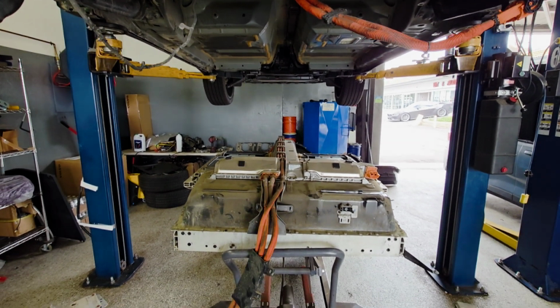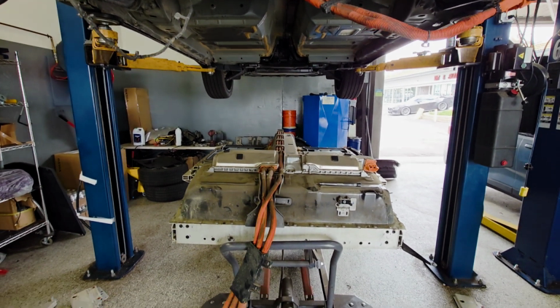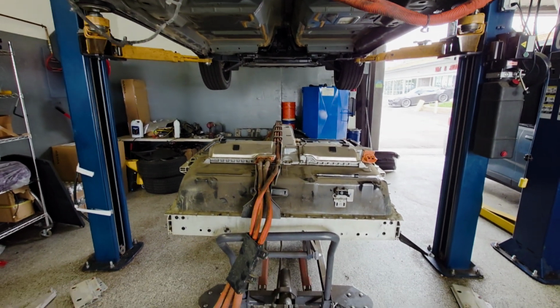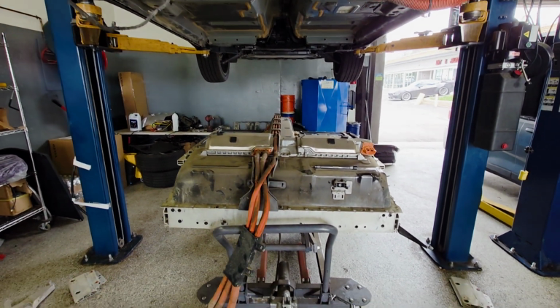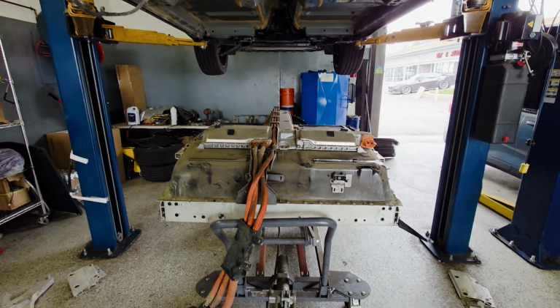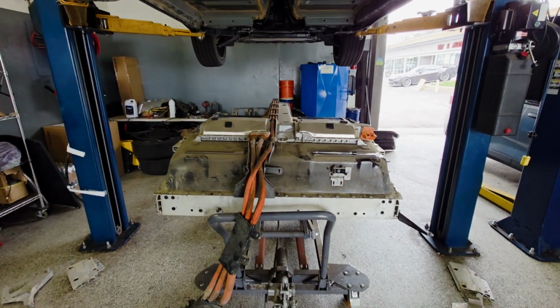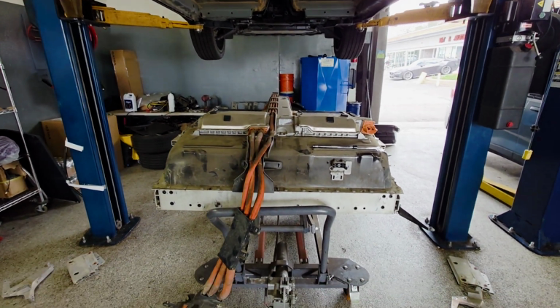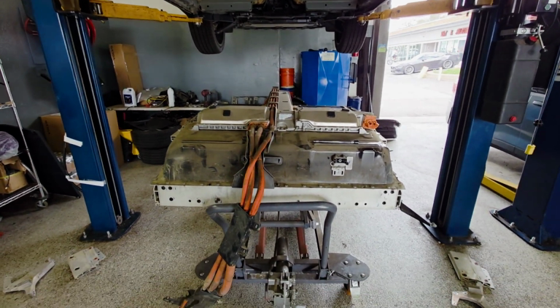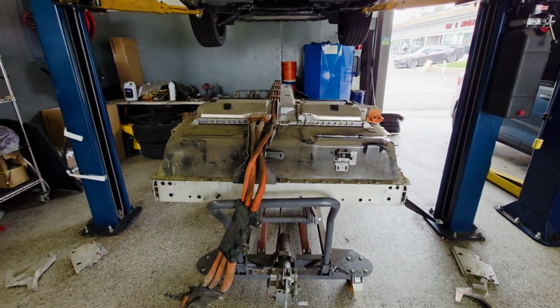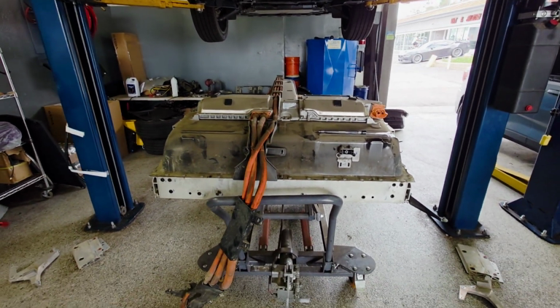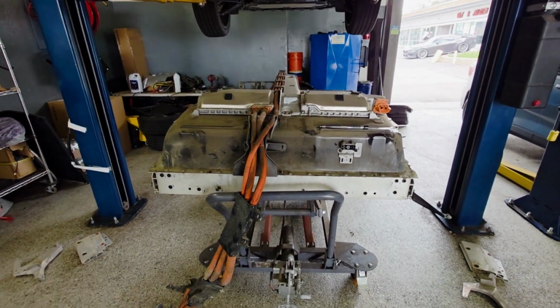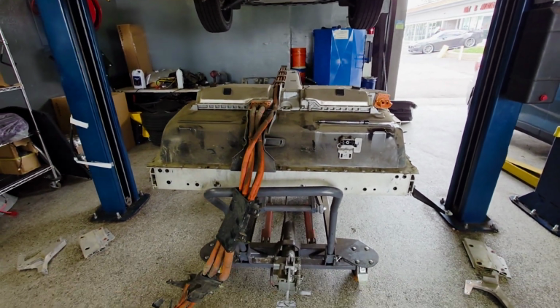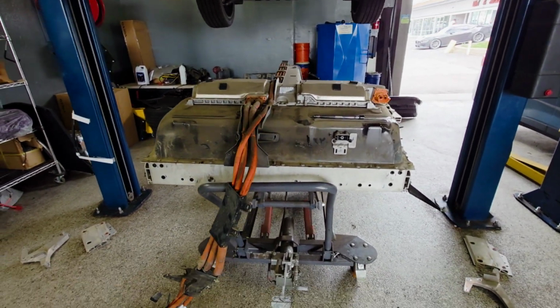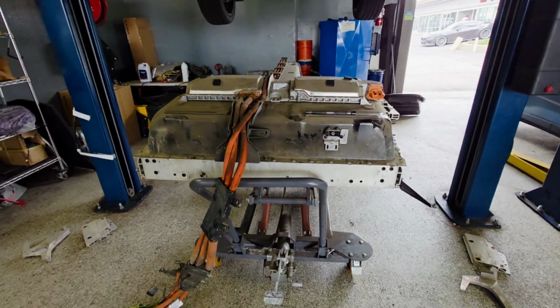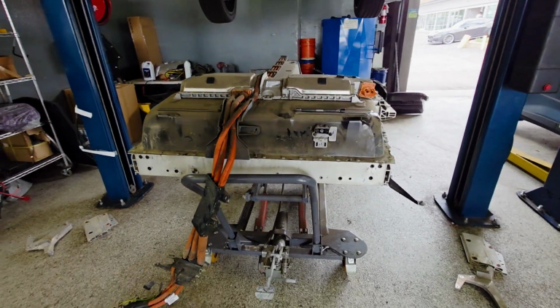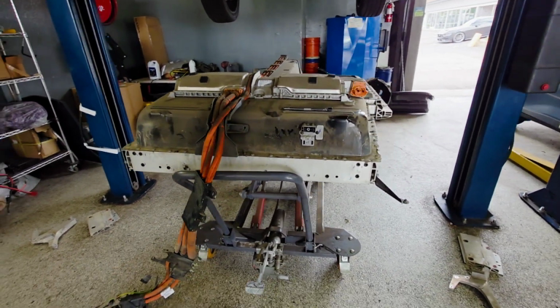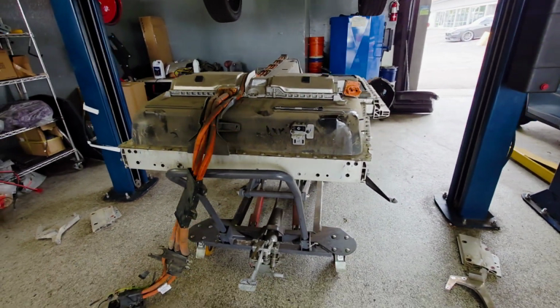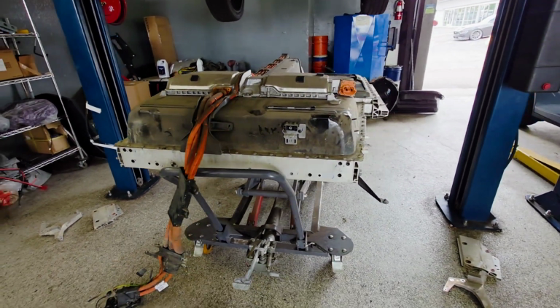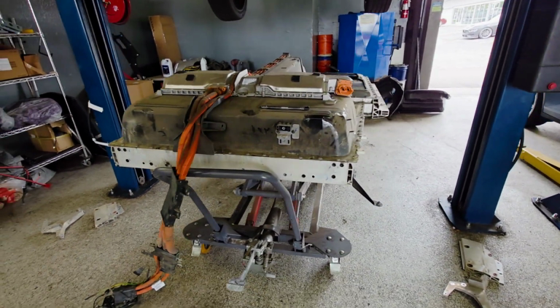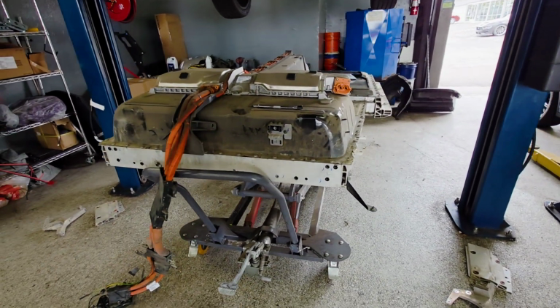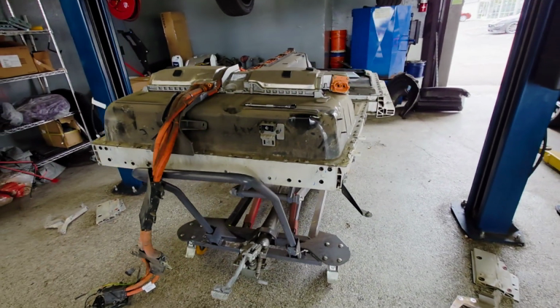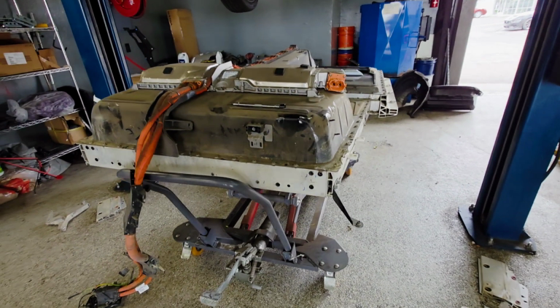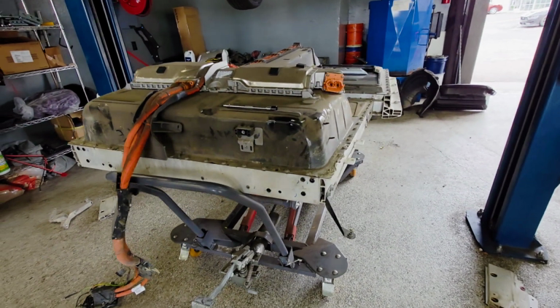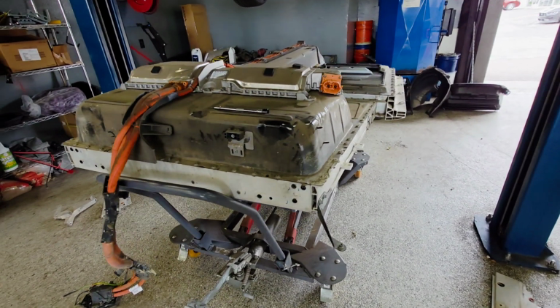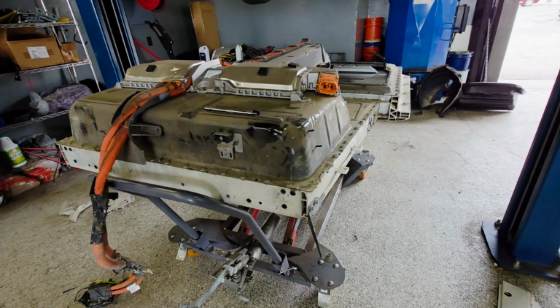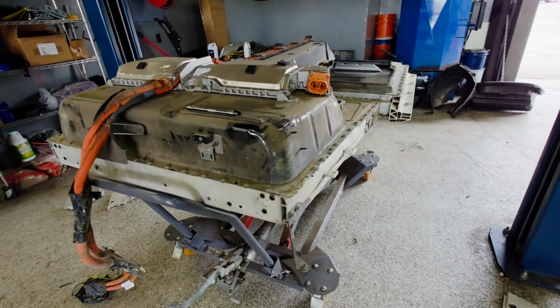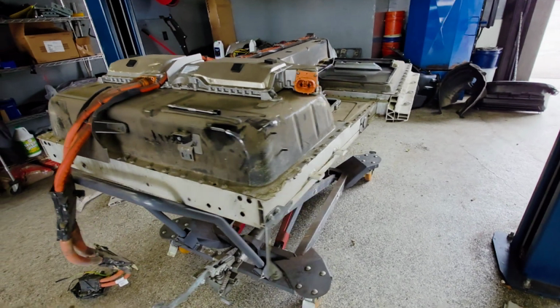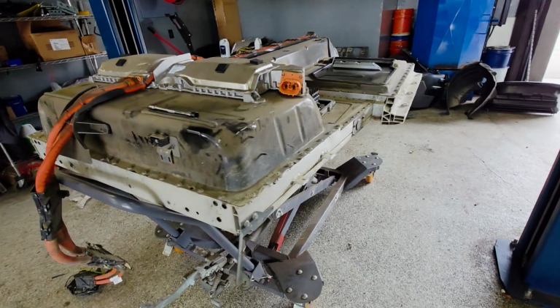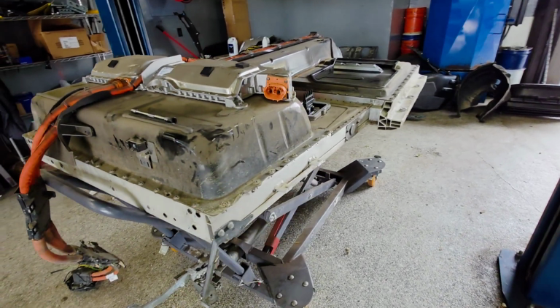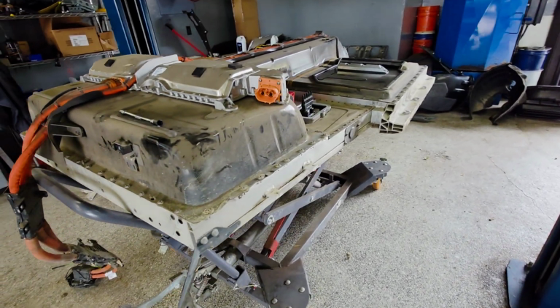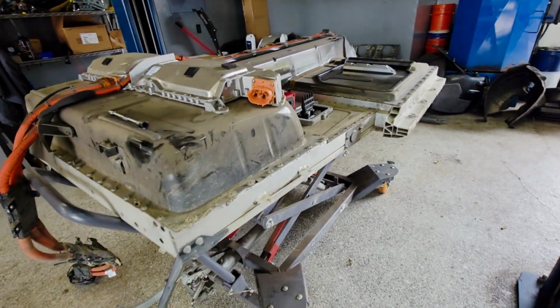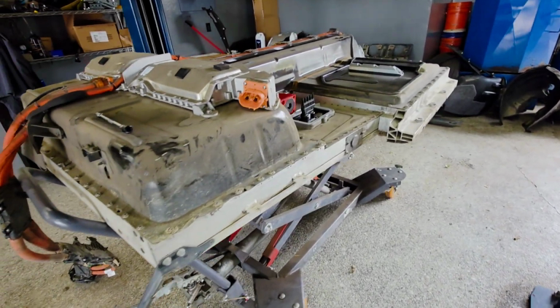This is a 78kW high voltage battery. Let's diagnose it. The DC charging wasn't working.